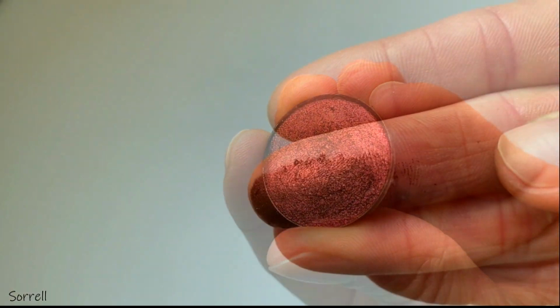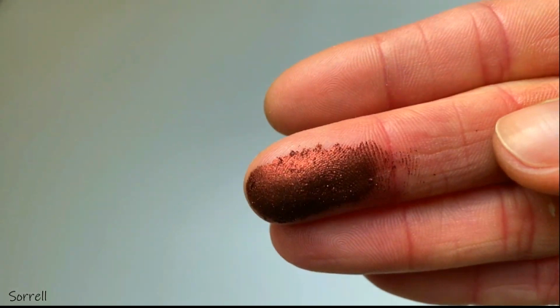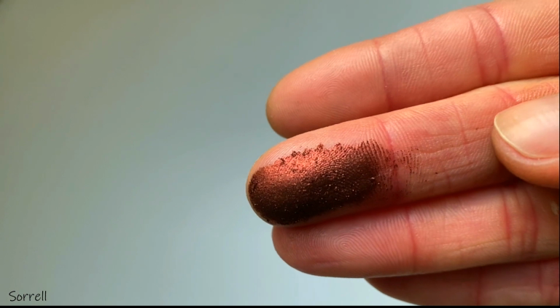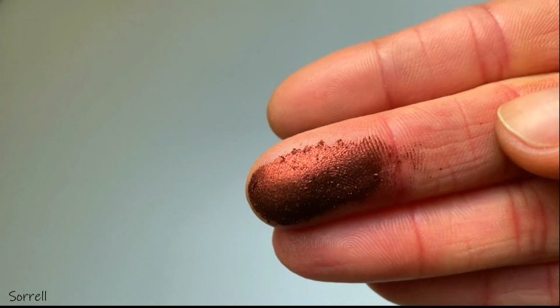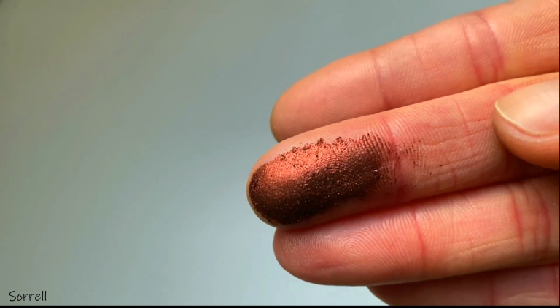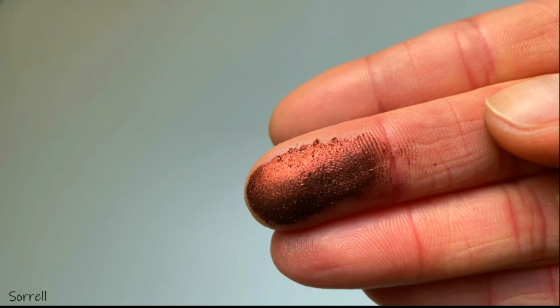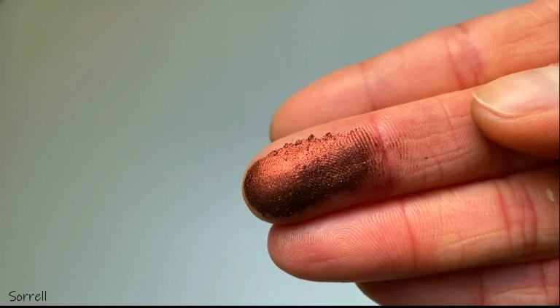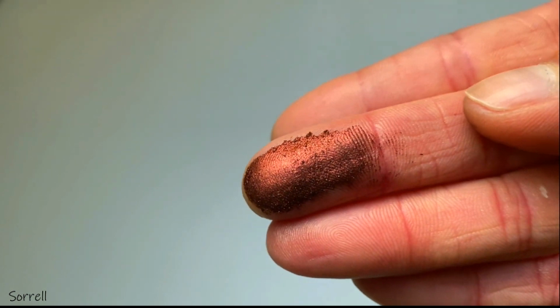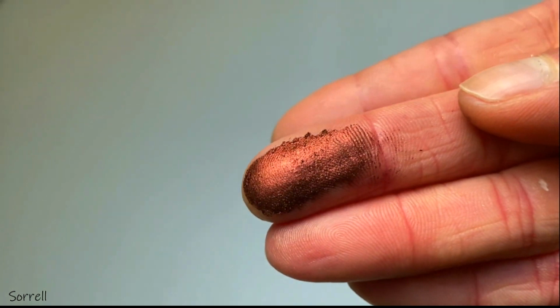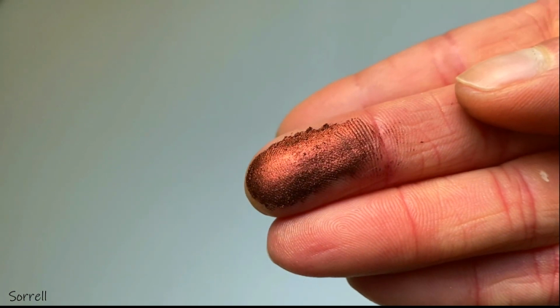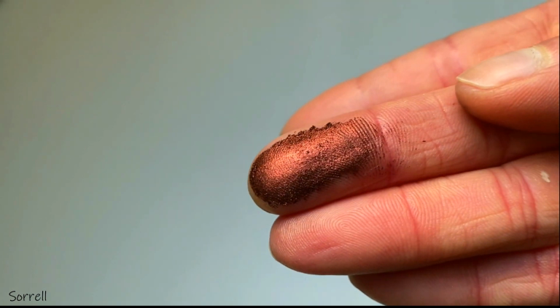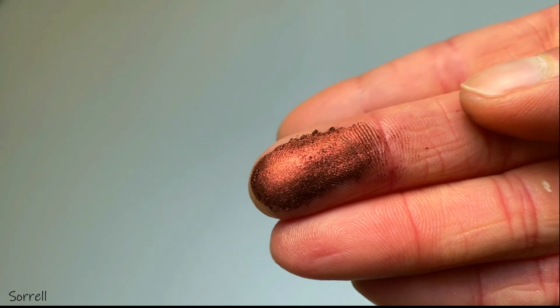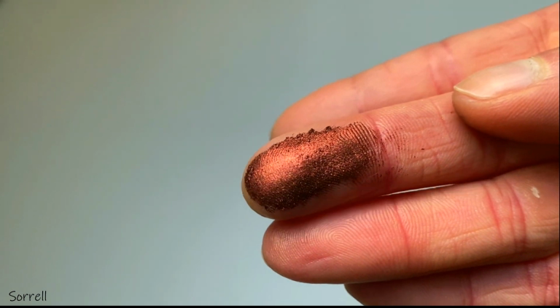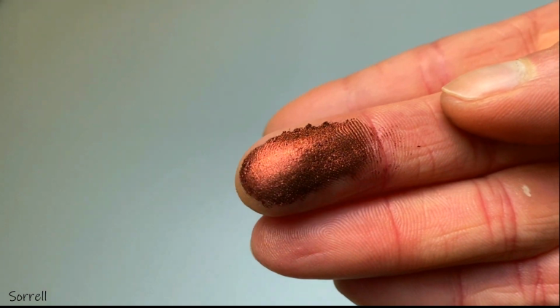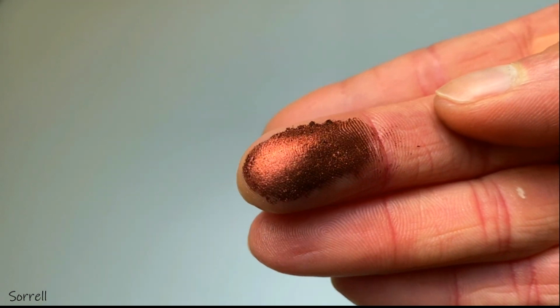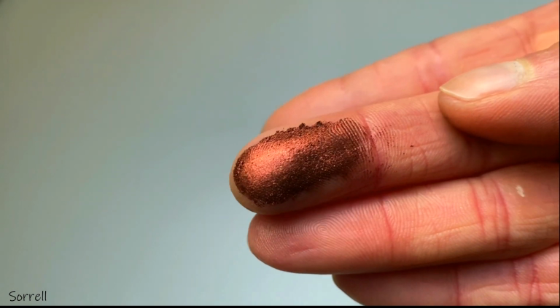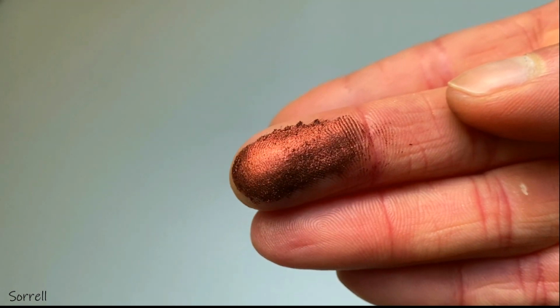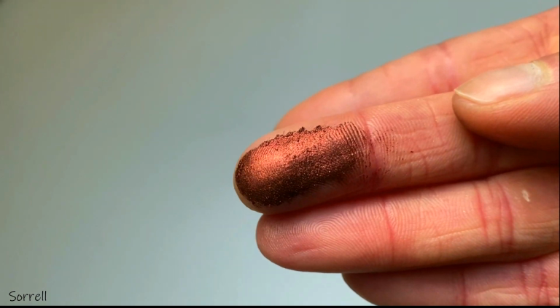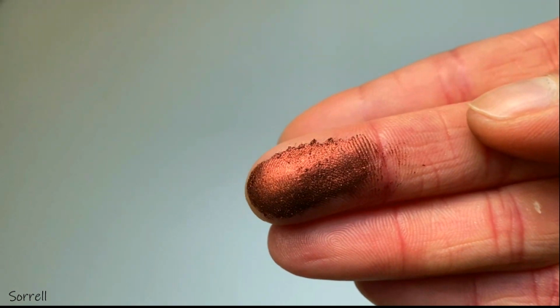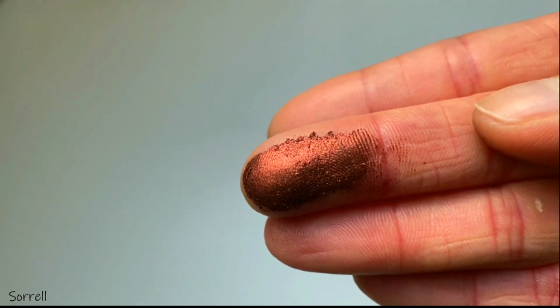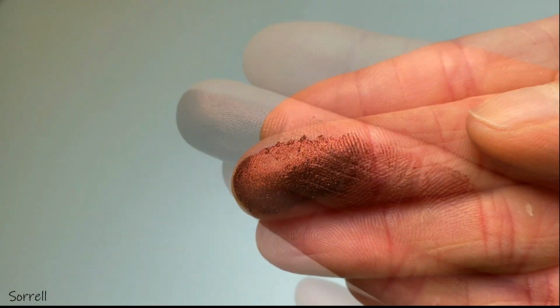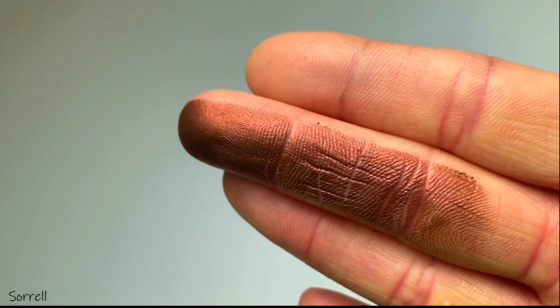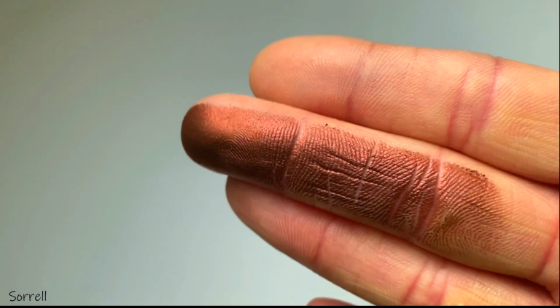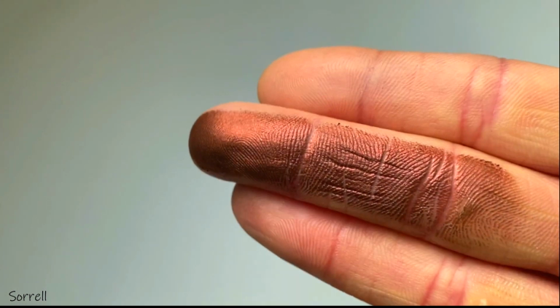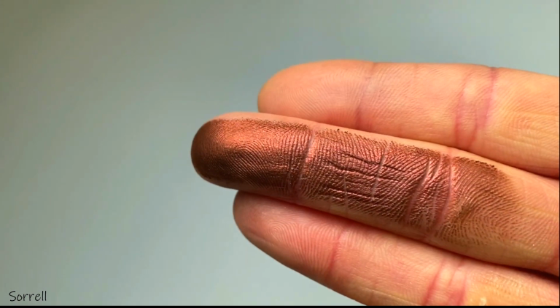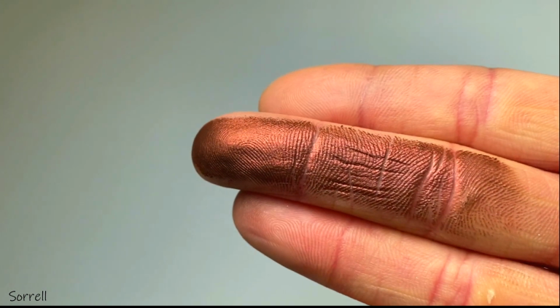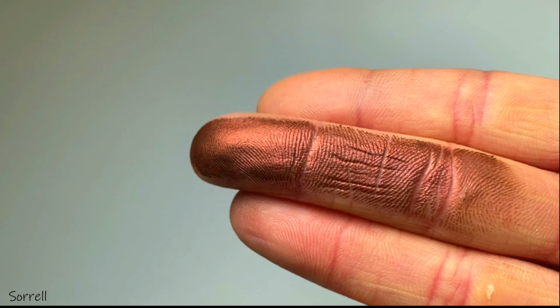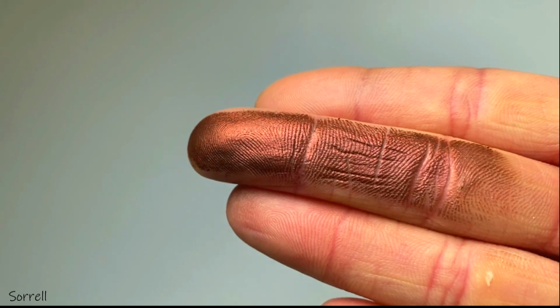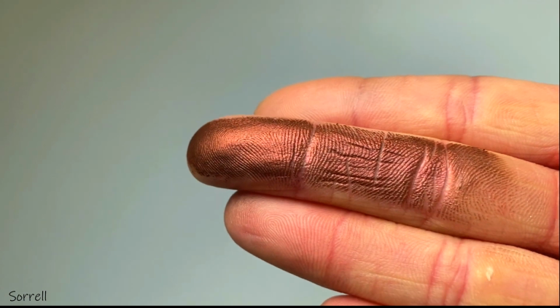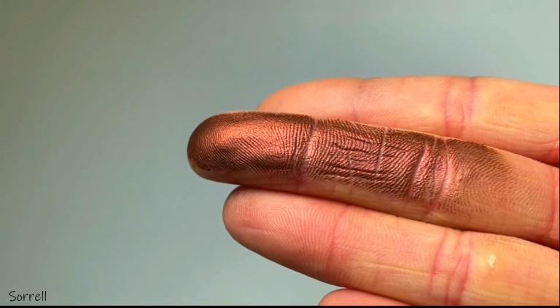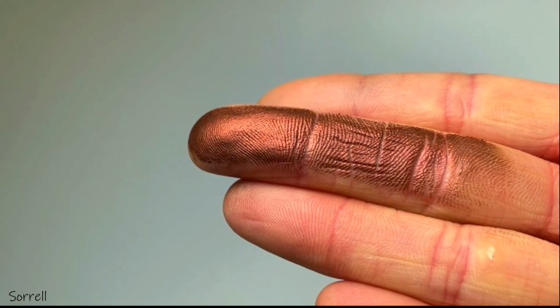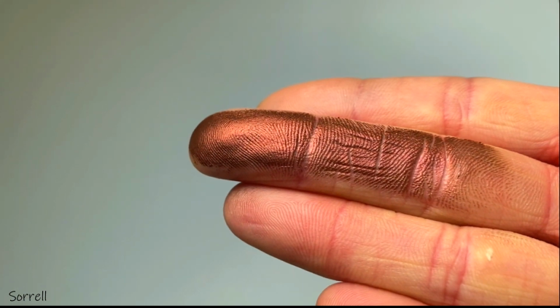I thought it would be fun to create an eye look using some of my favorite shadows and show you how I apply them — maybe give you some inspiration for playing with your own shadows.